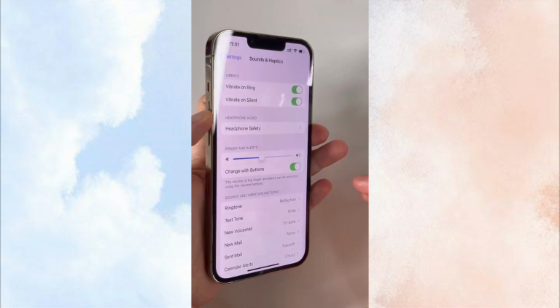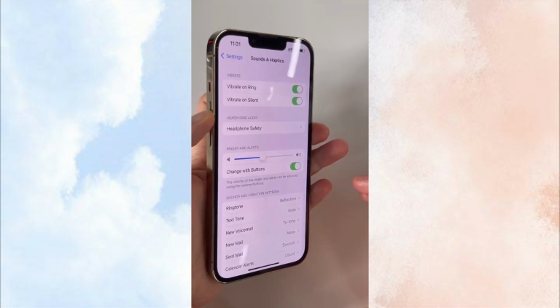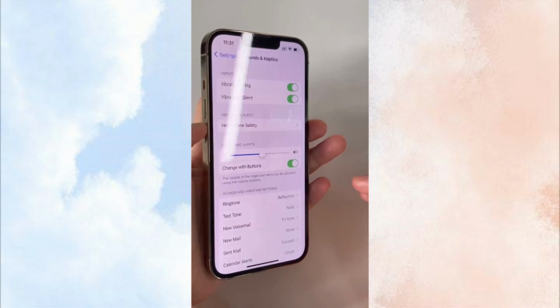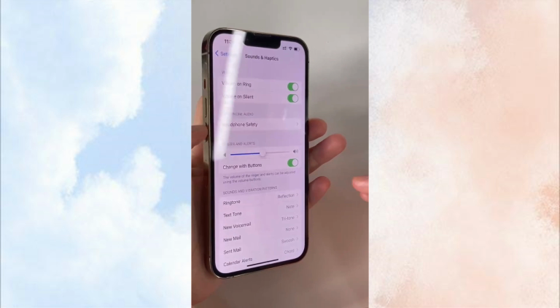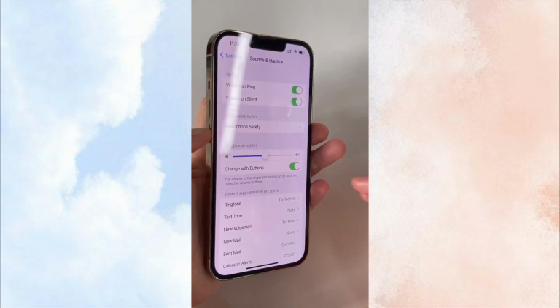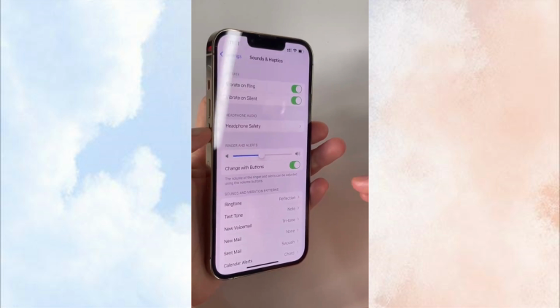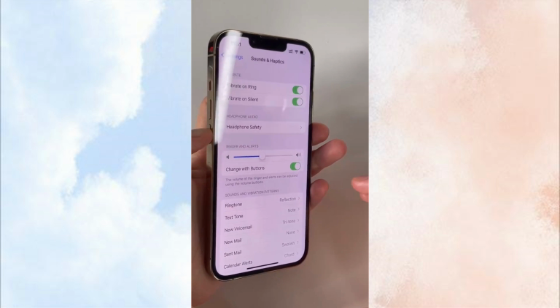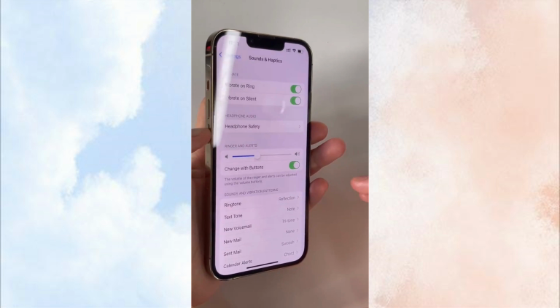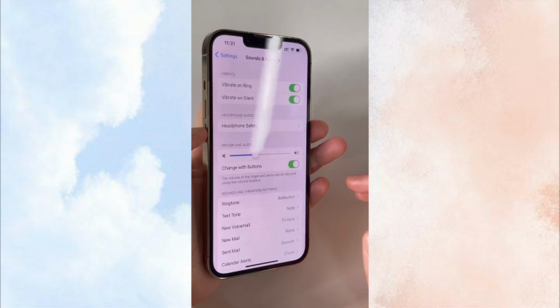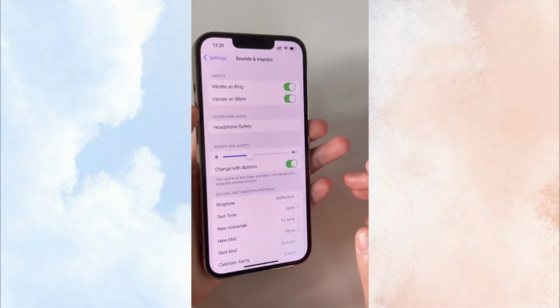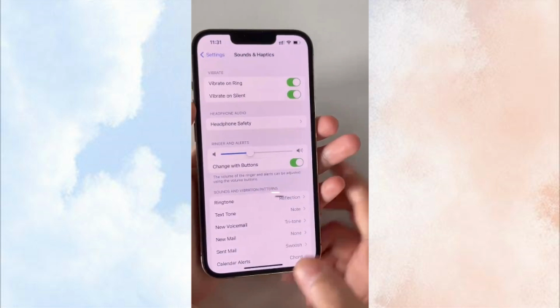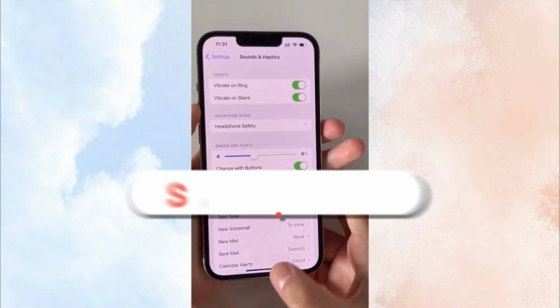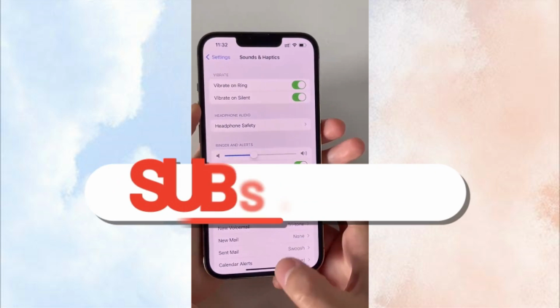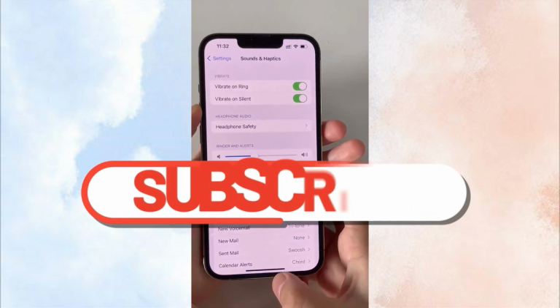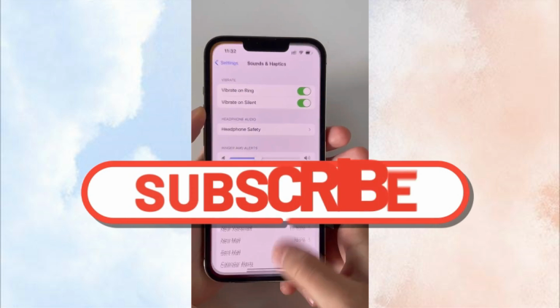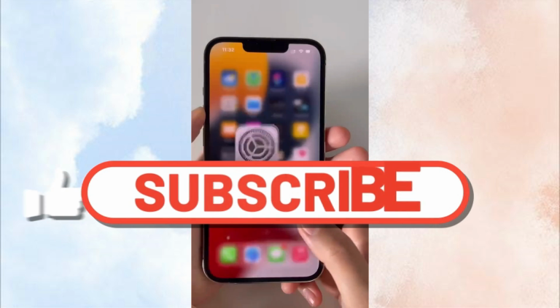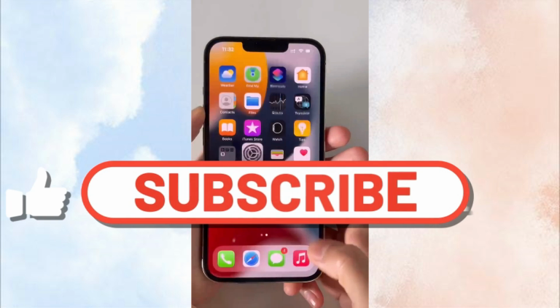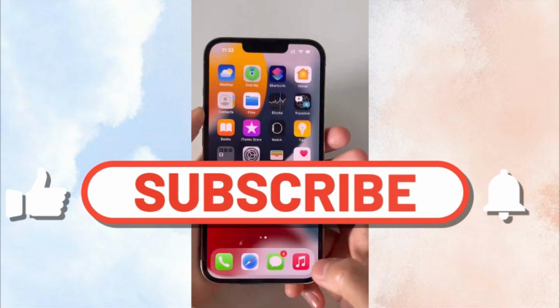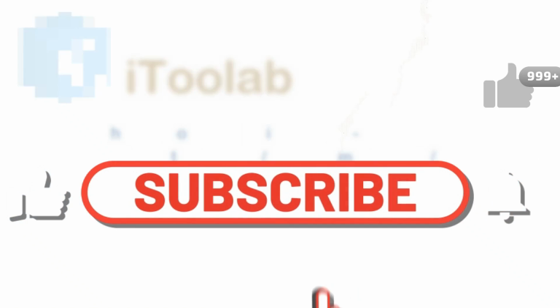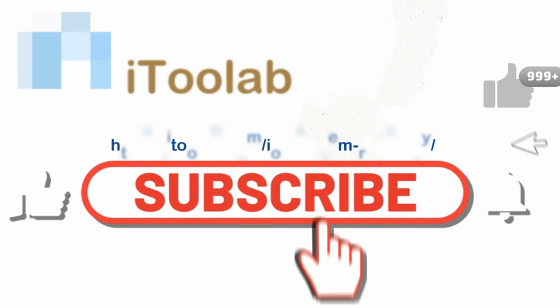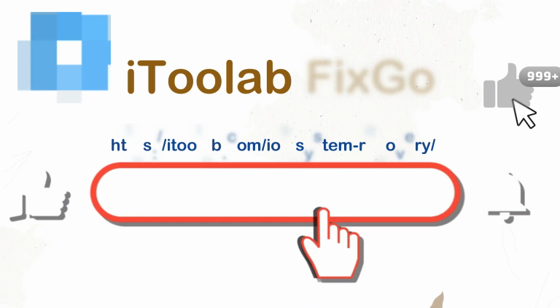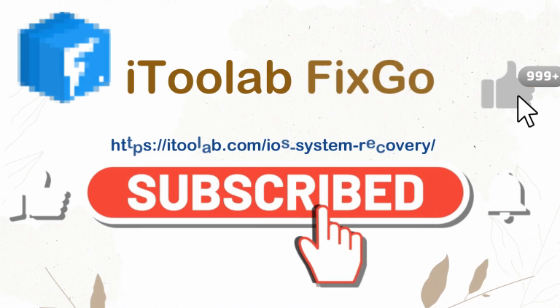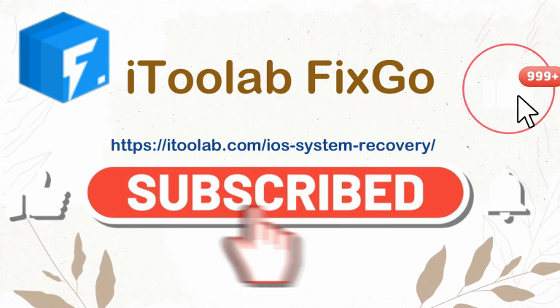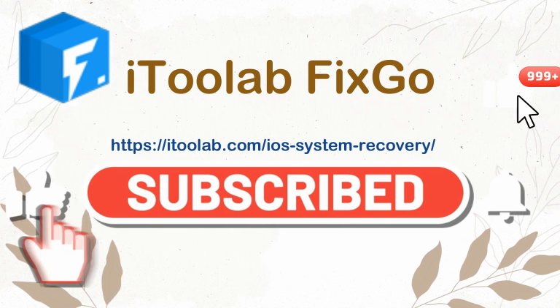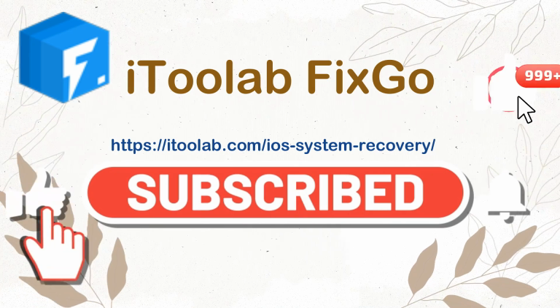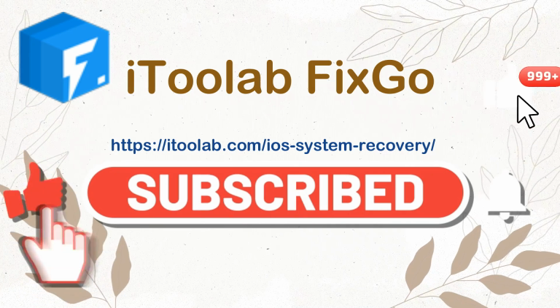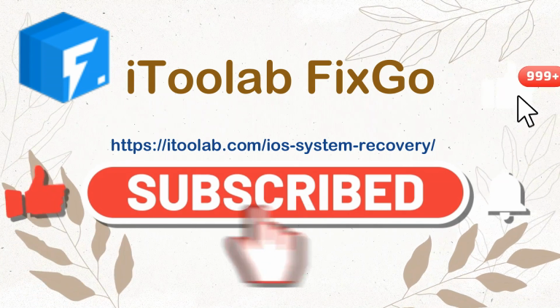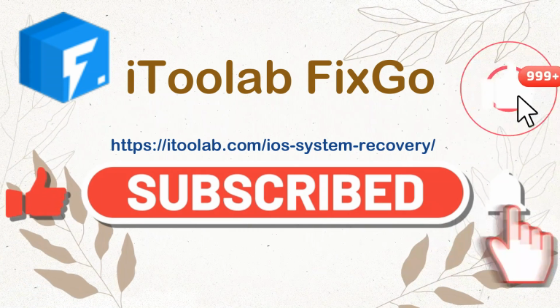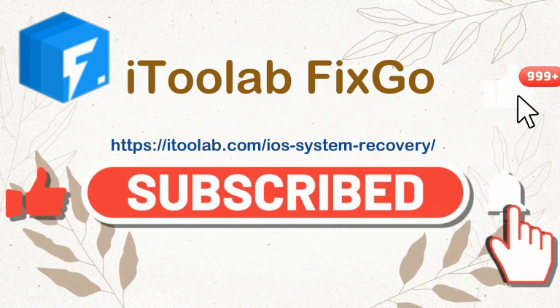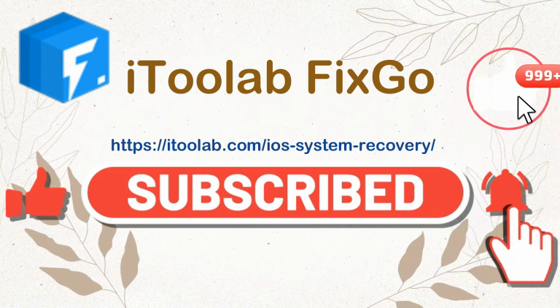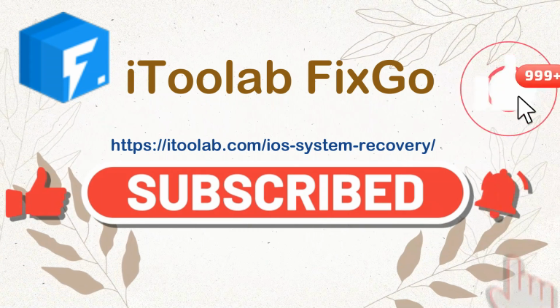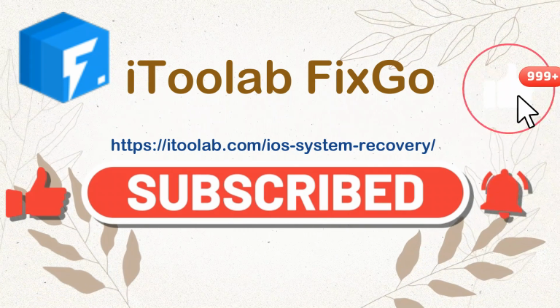If you like this video, please give a like and subscribe to i2Lab. Any problems can be left in the comment below.